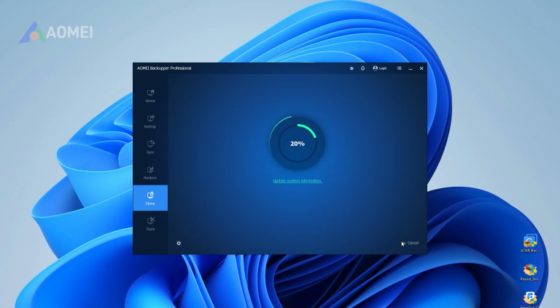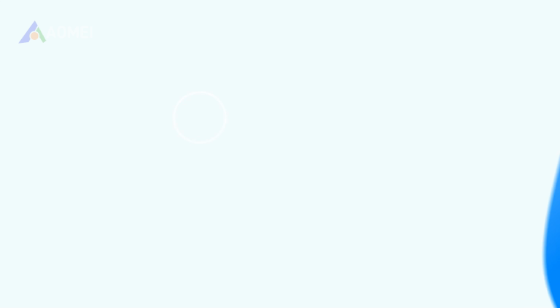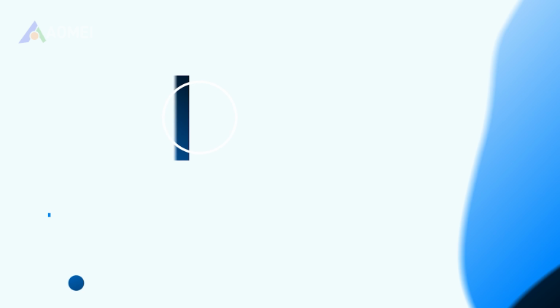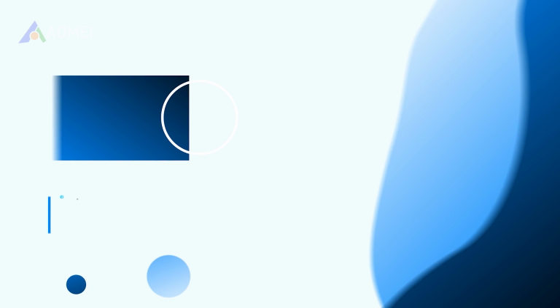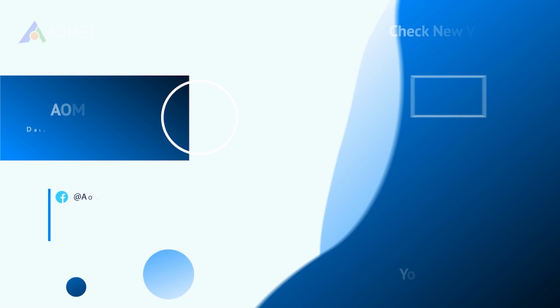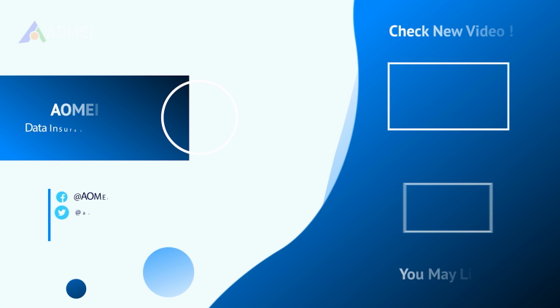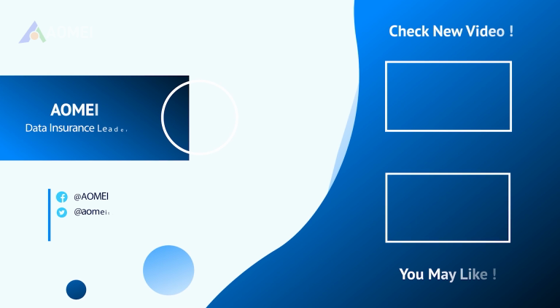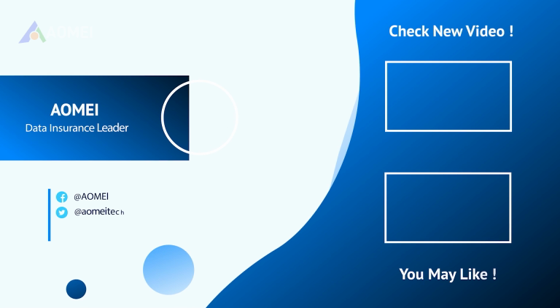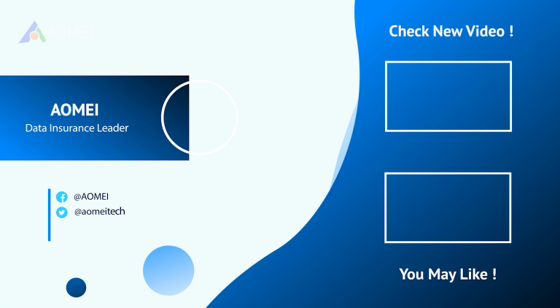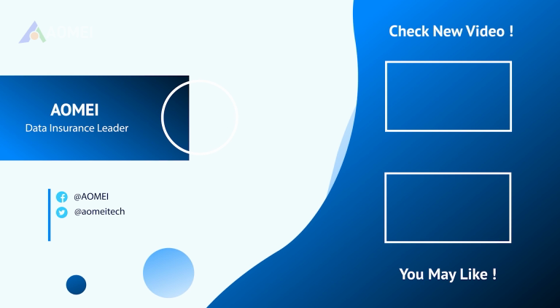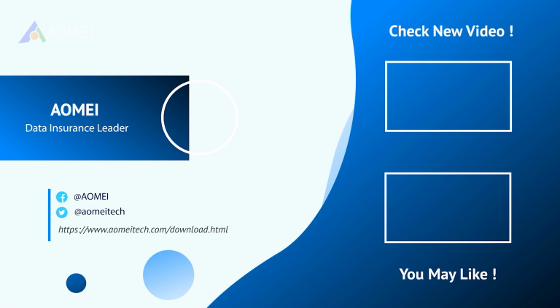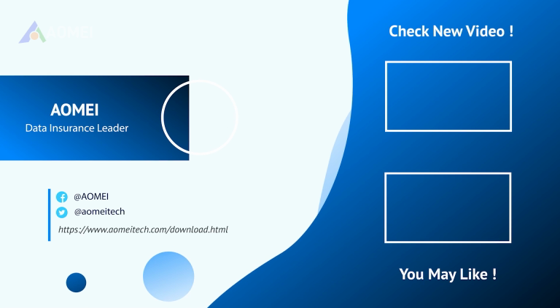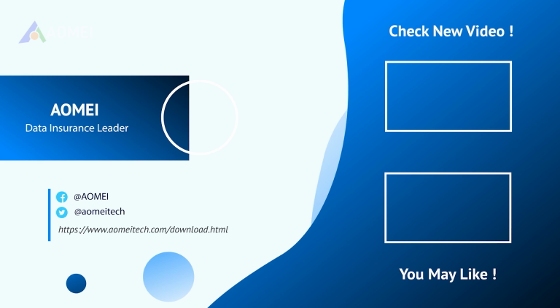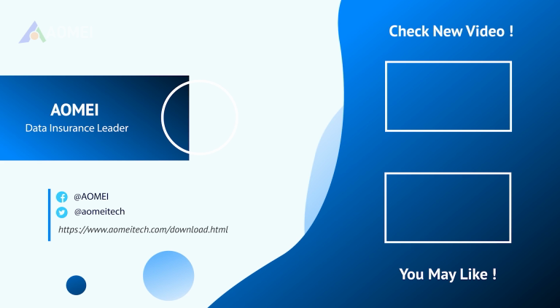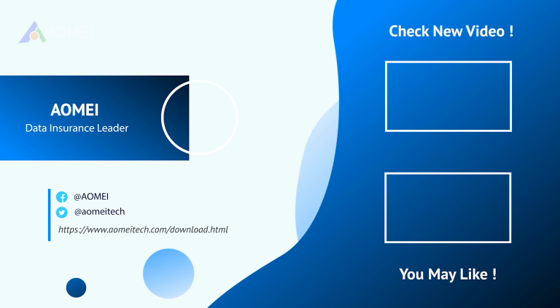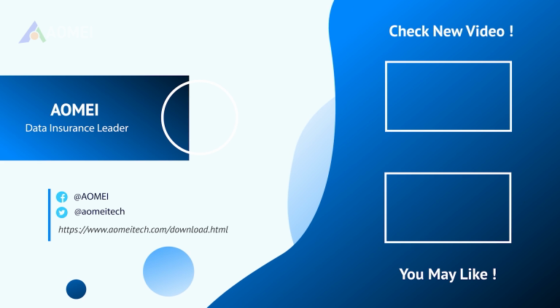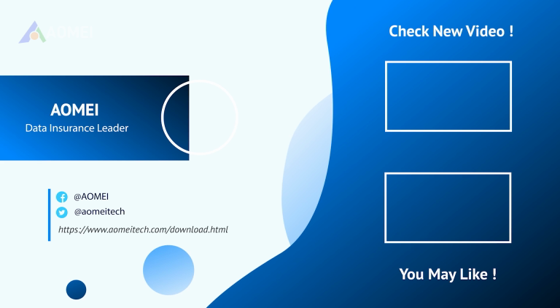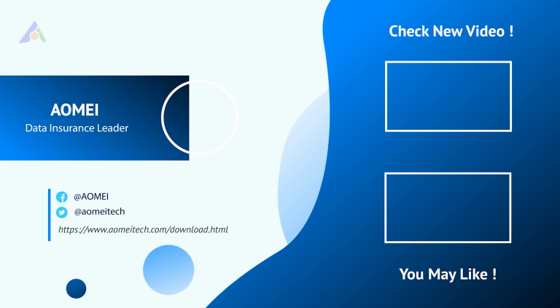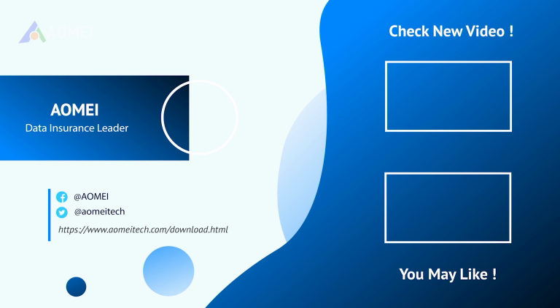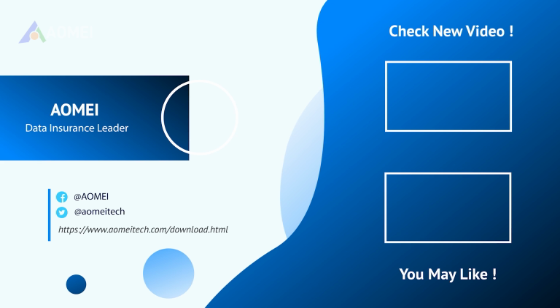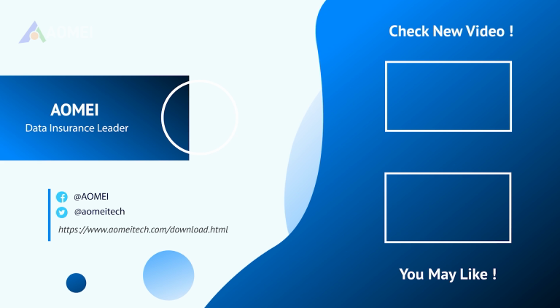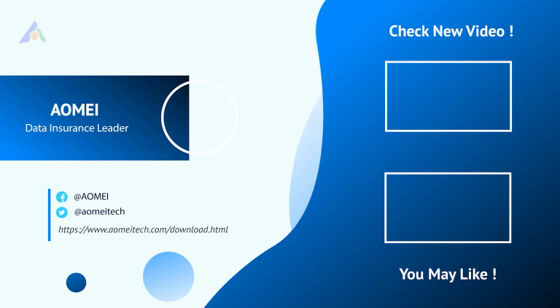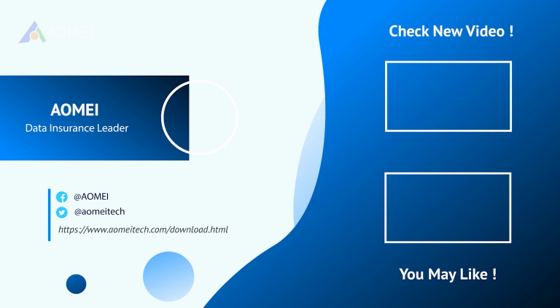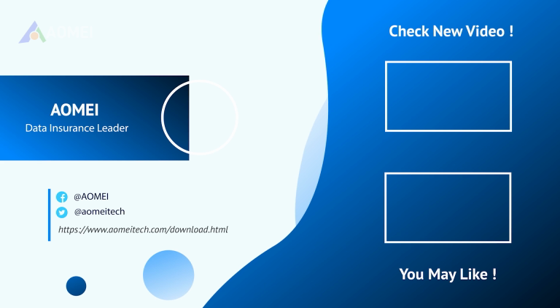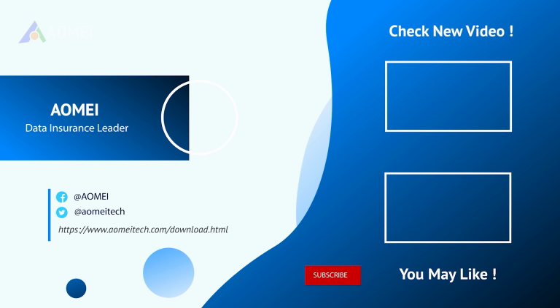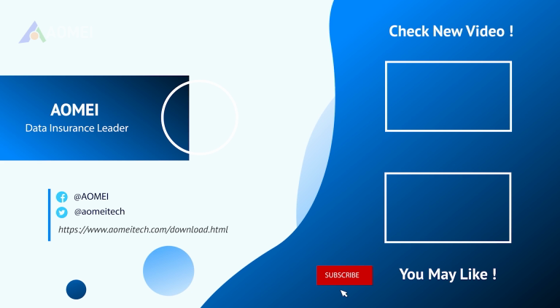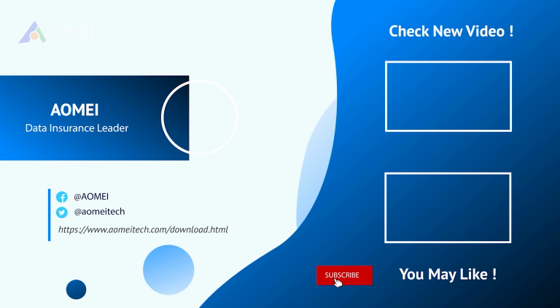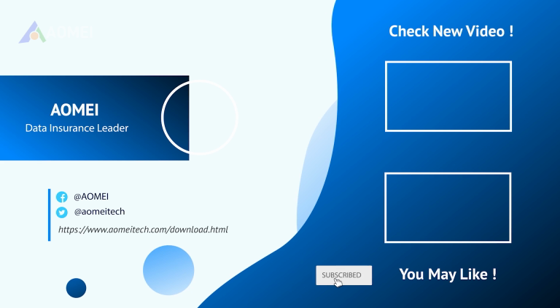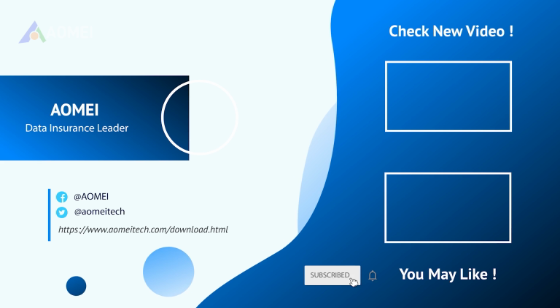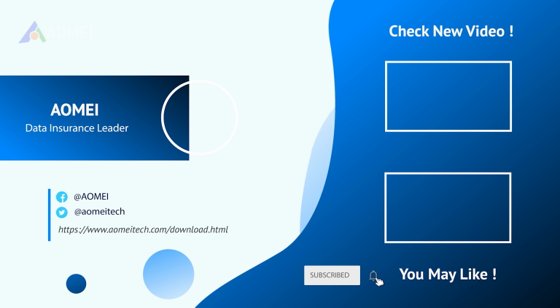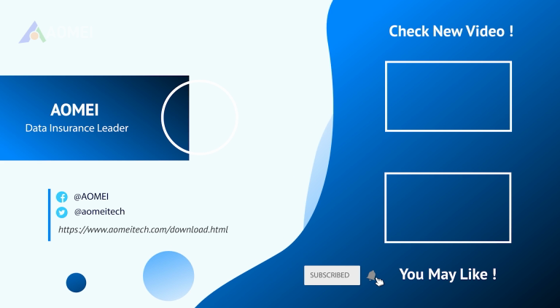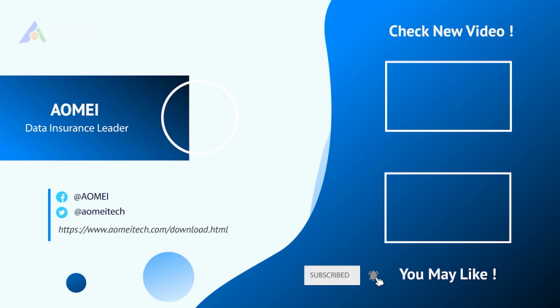Thank you for watching. If you have any questions, please leave a comment or send us an email.